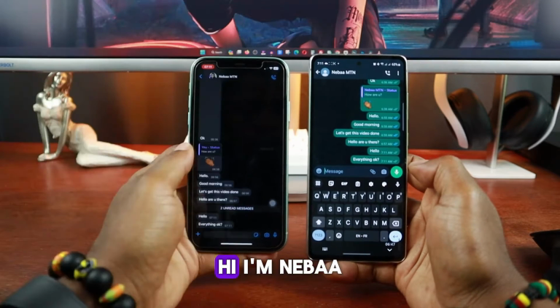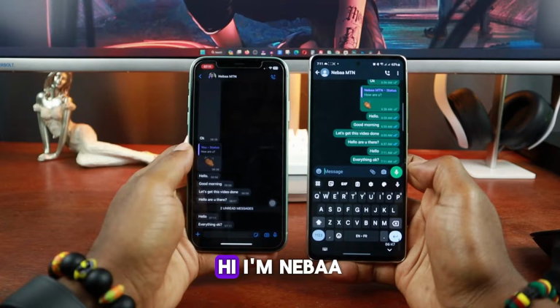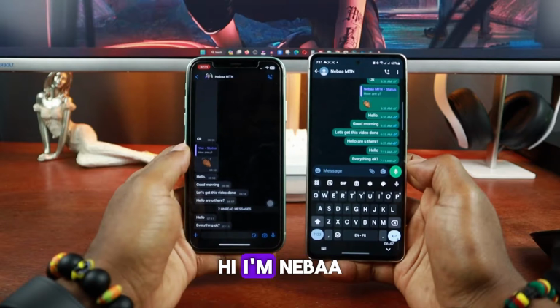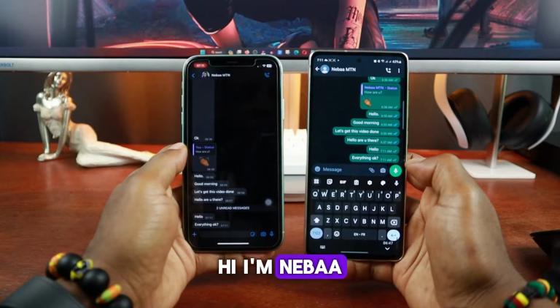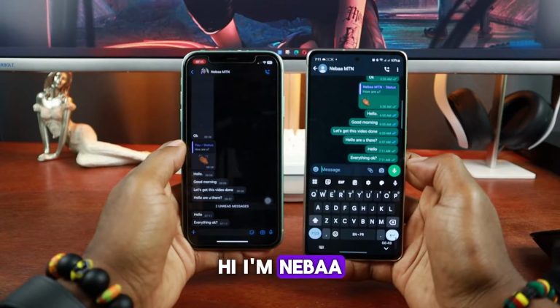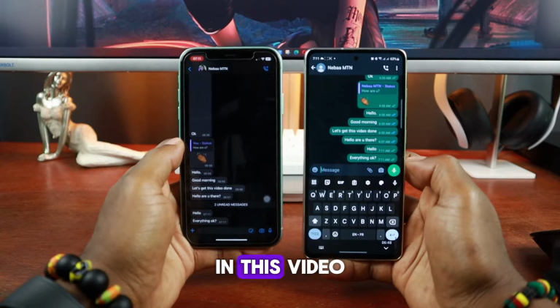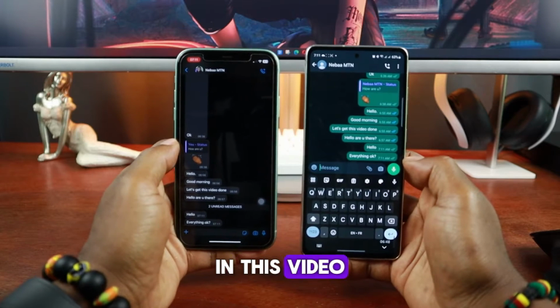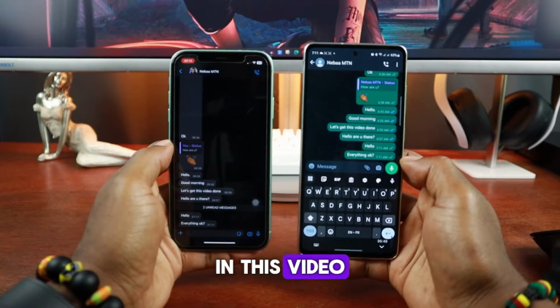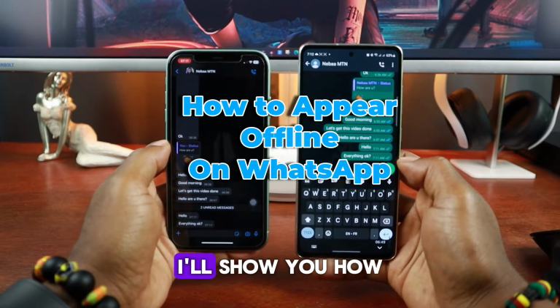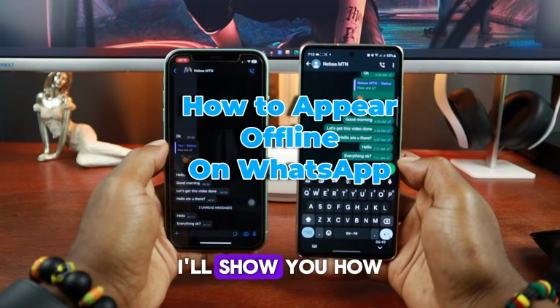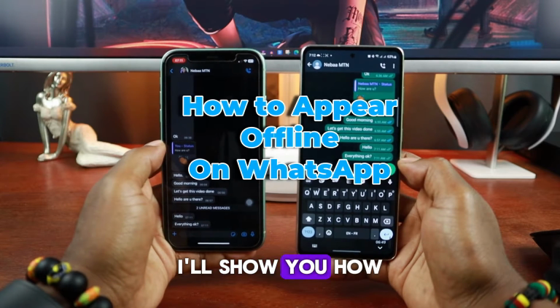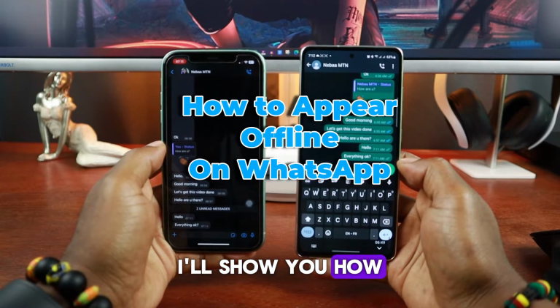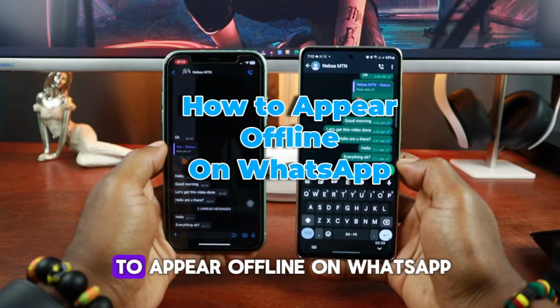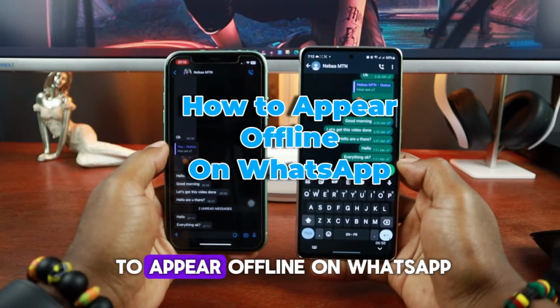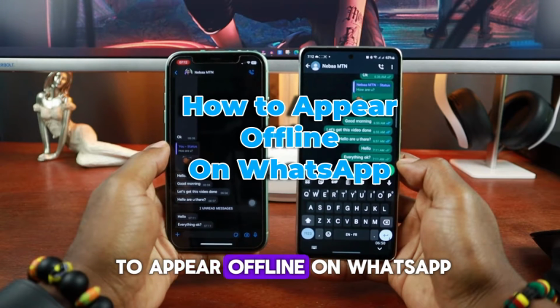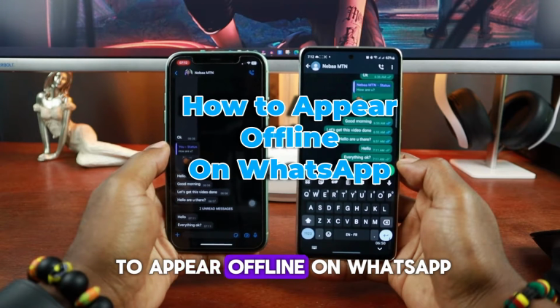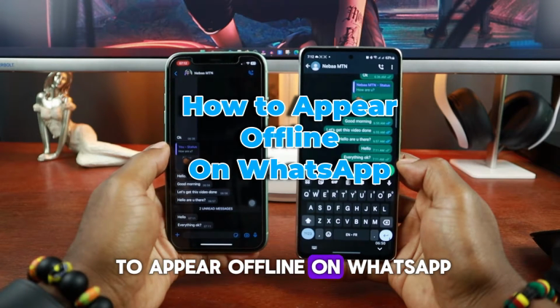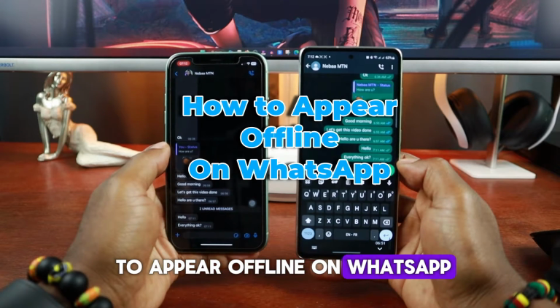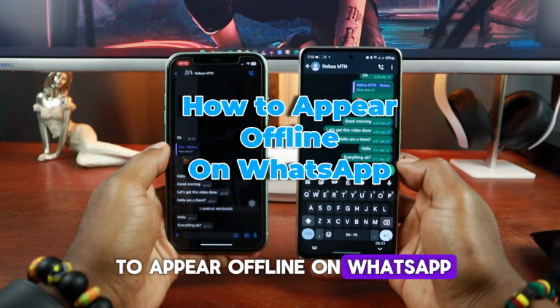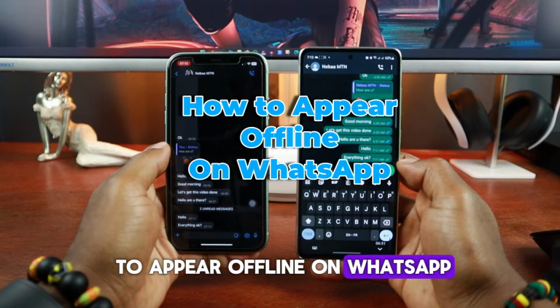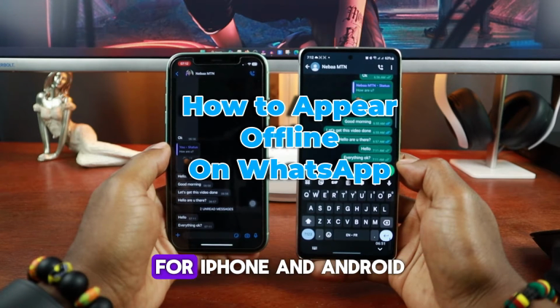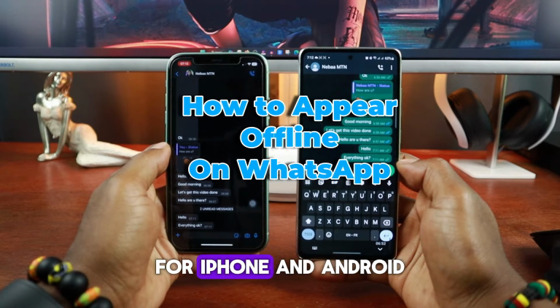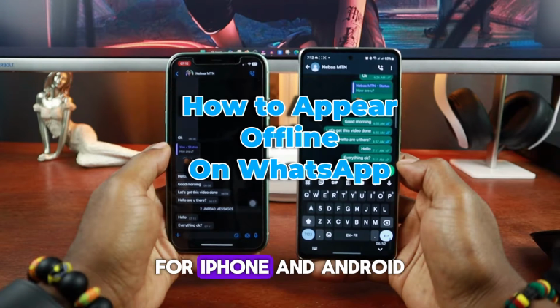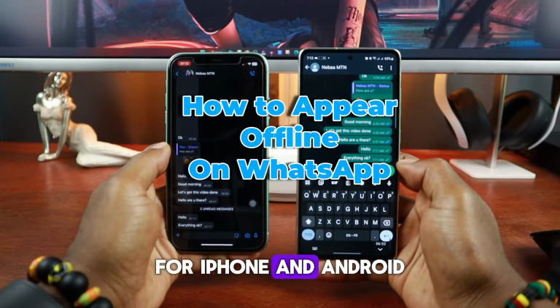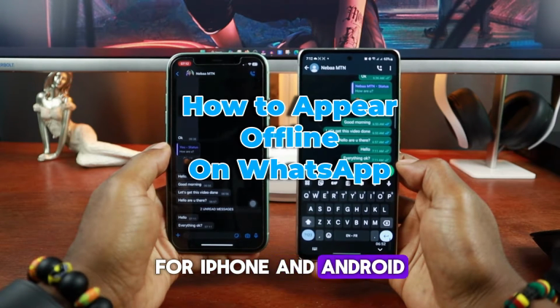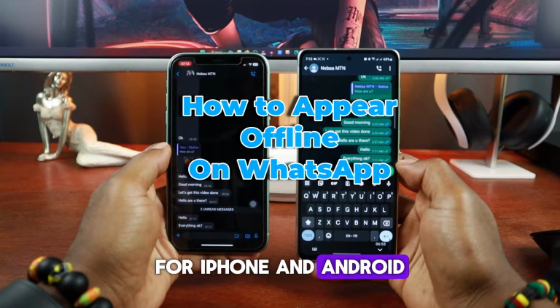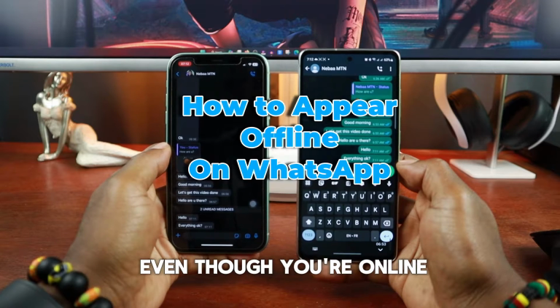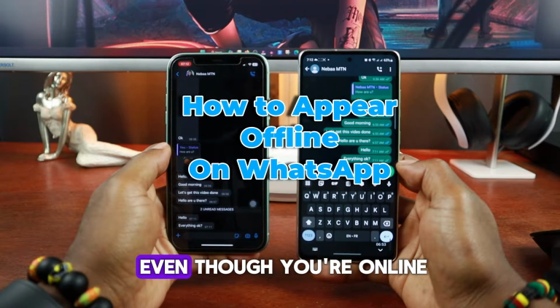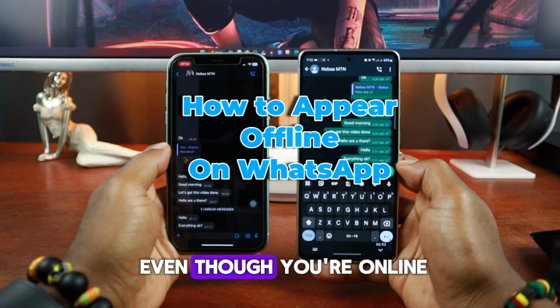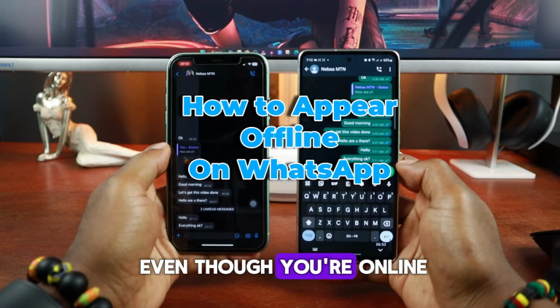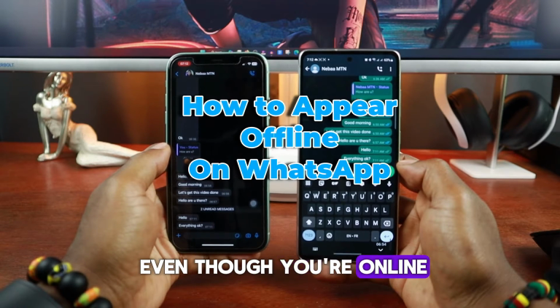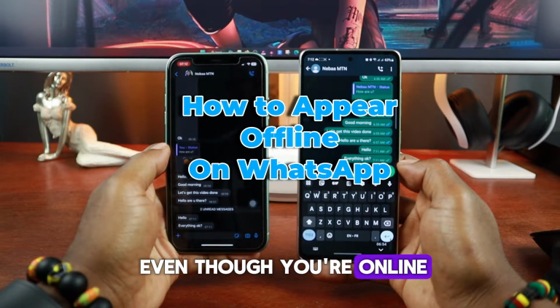Hi, I'm Neba. In this video, I'll show you how to appear offline on WhatsApp for iPhone and Android, even though you're online.